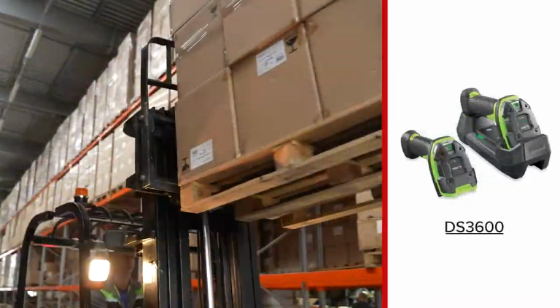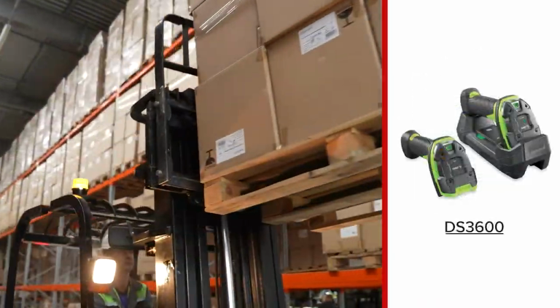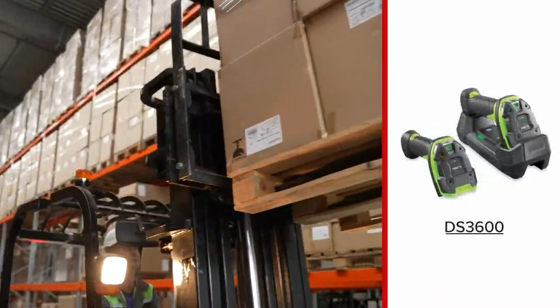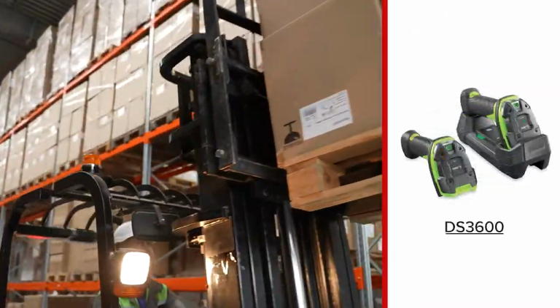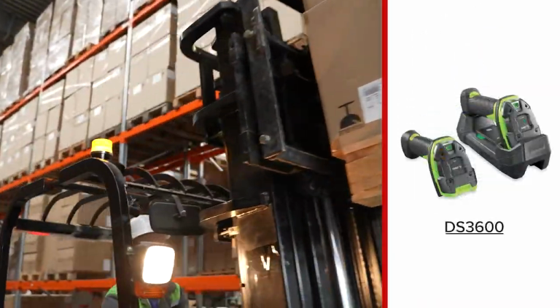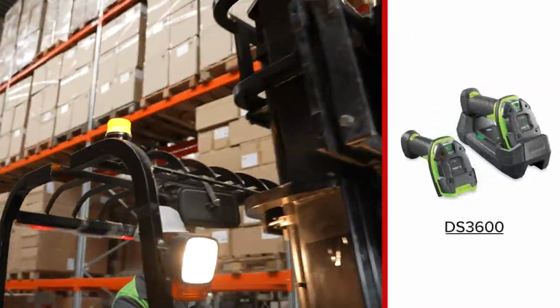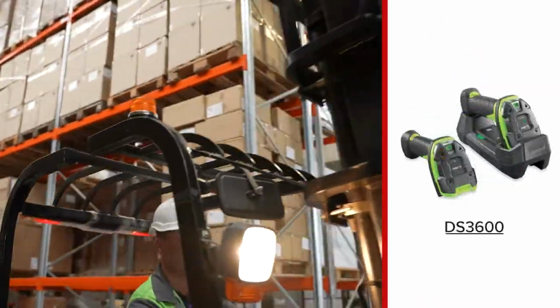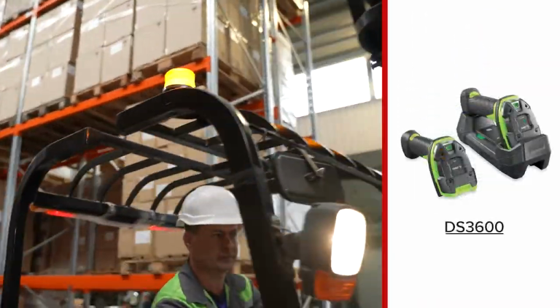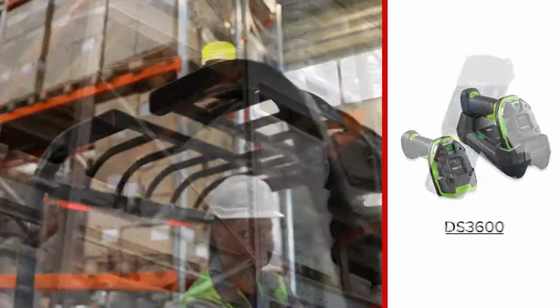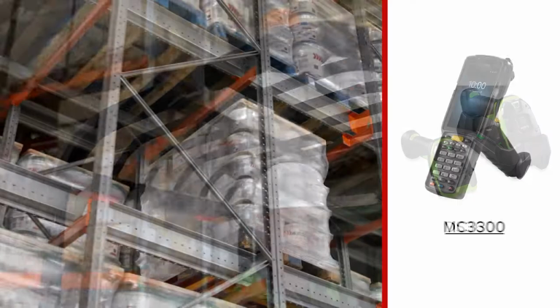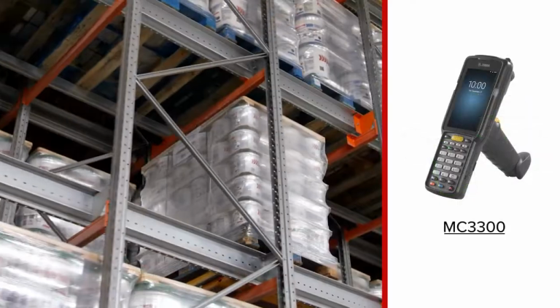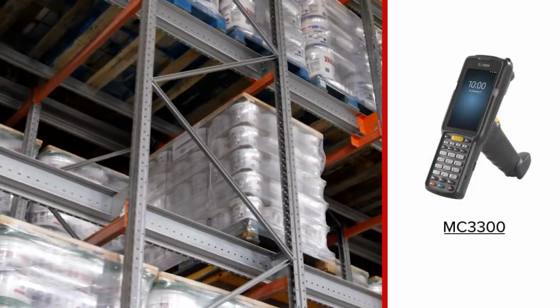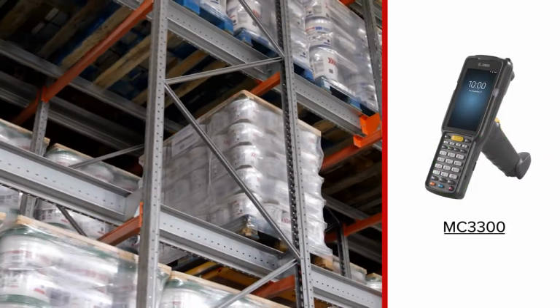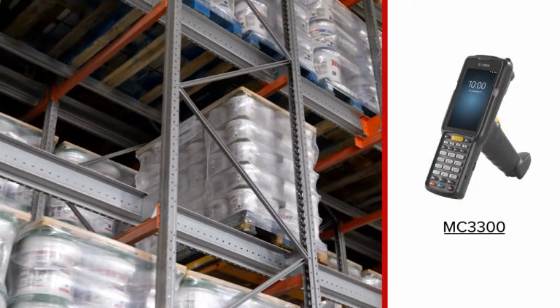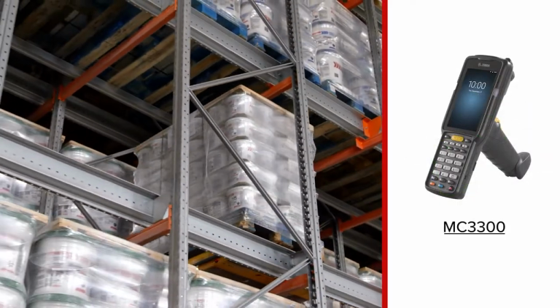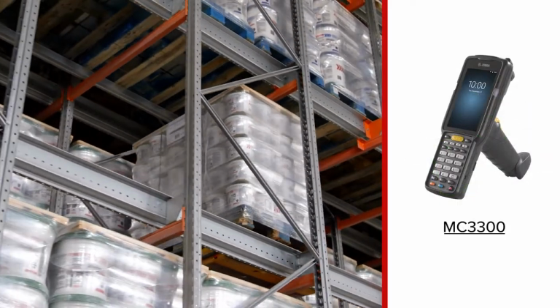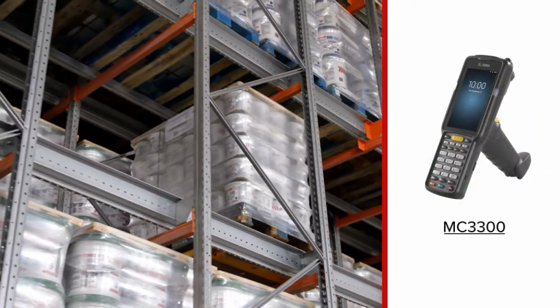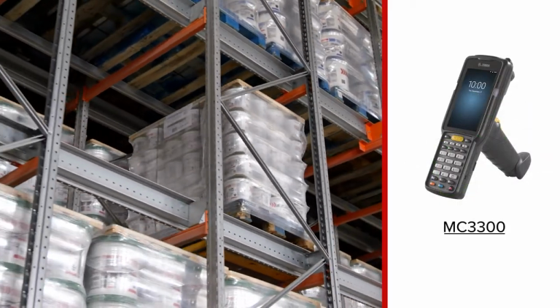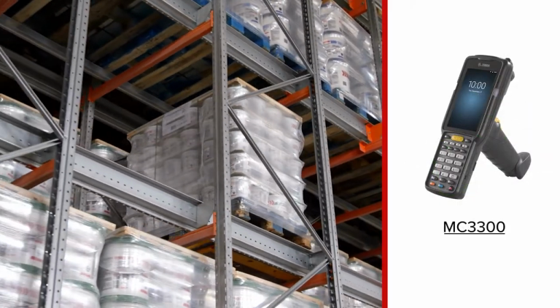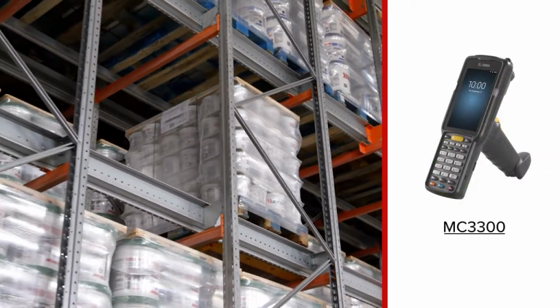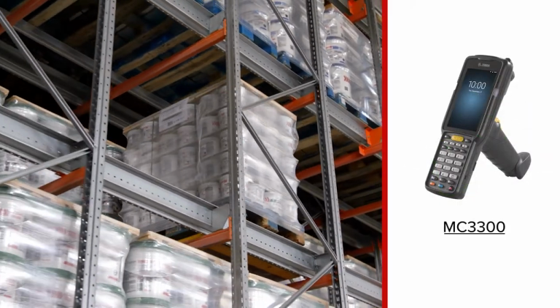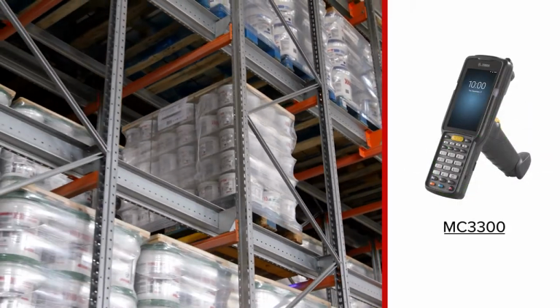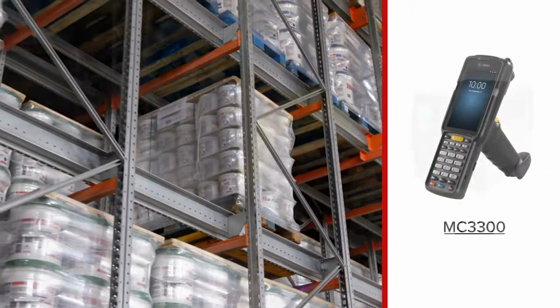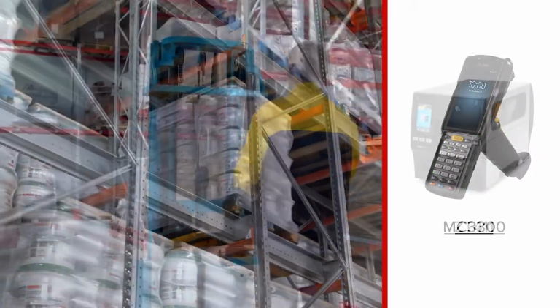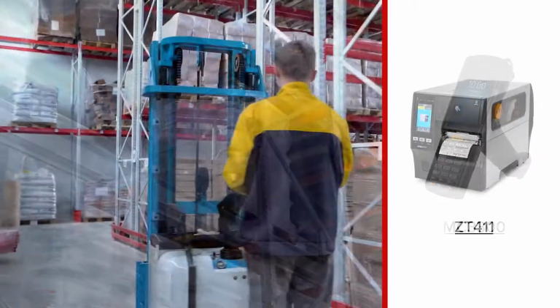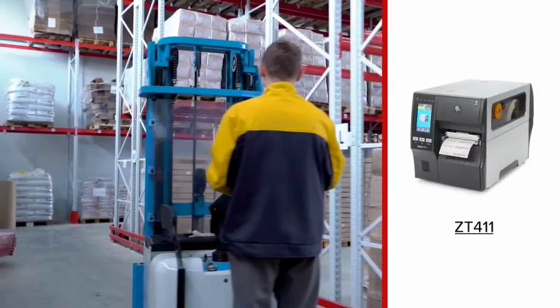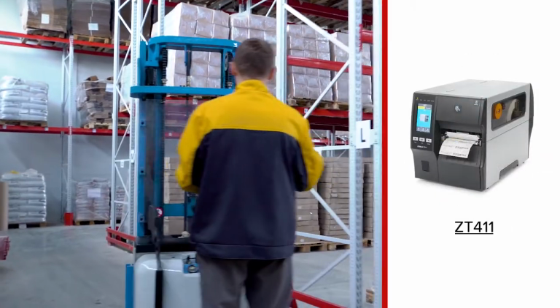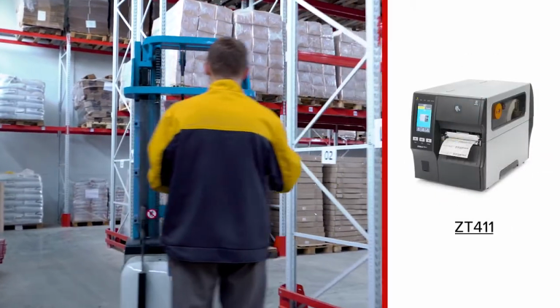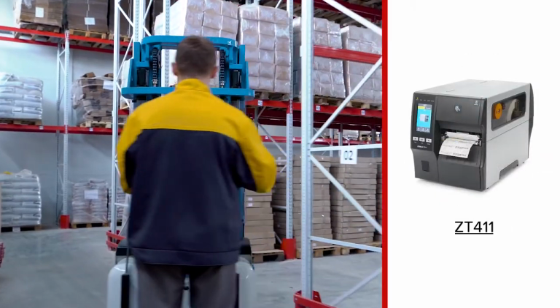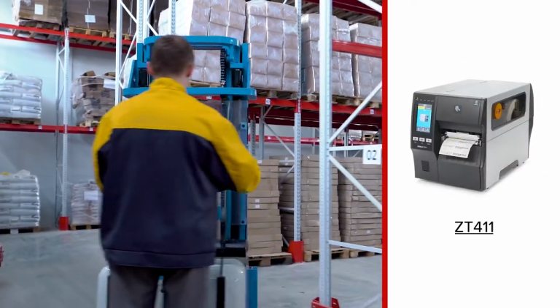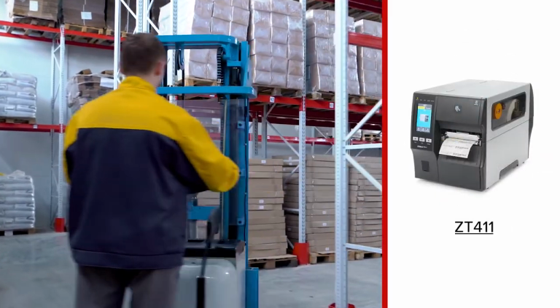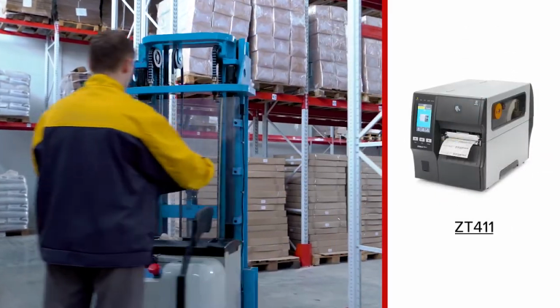Combined with Zebra barcoding and RFID equipment, BCCD delivers a world-class, real-time, error-proofing solution.